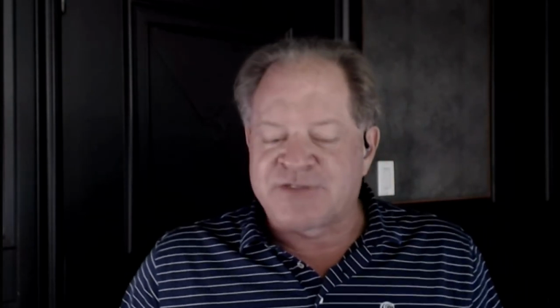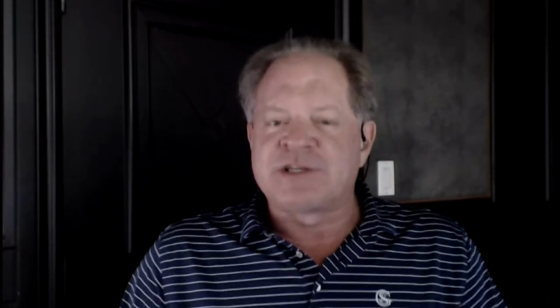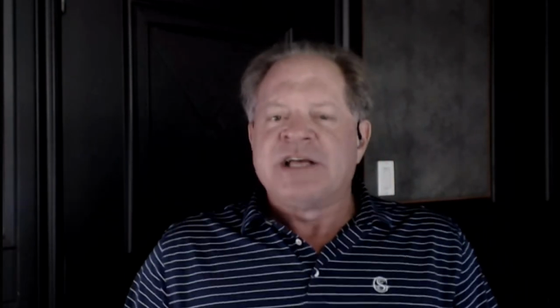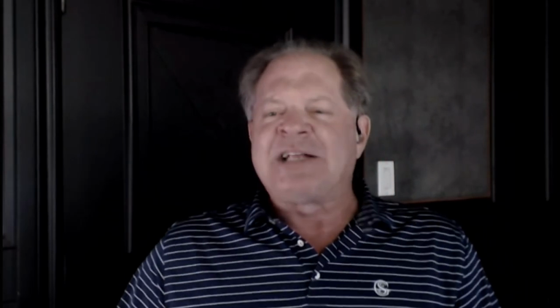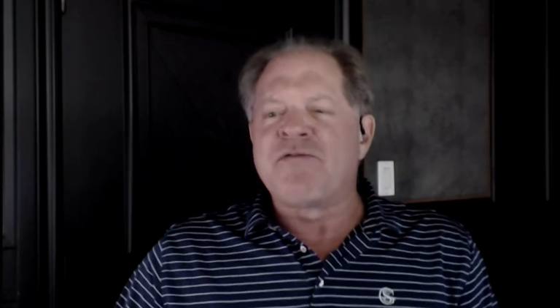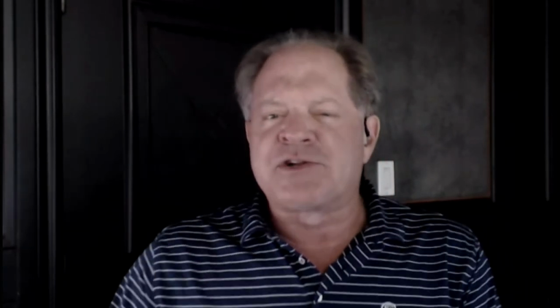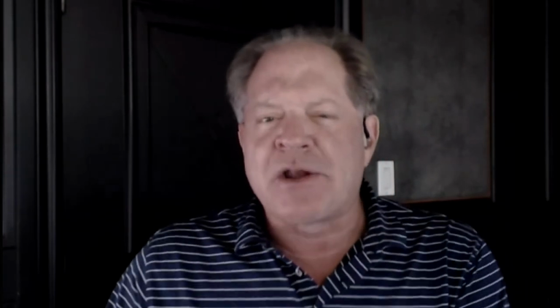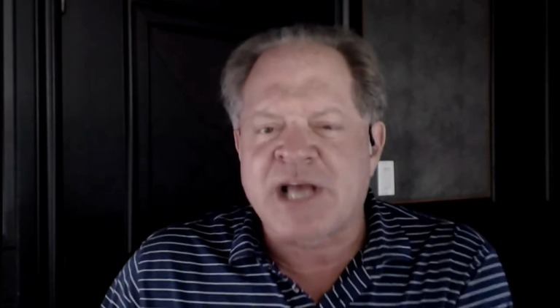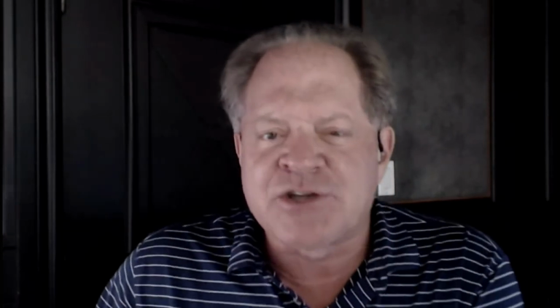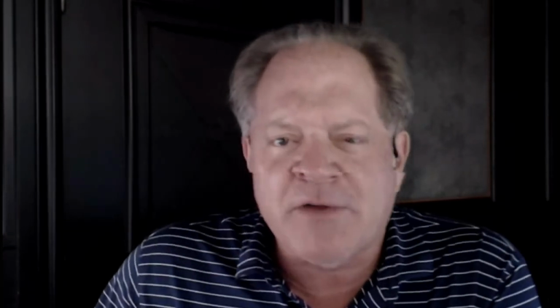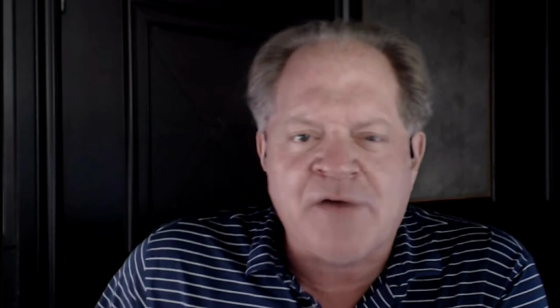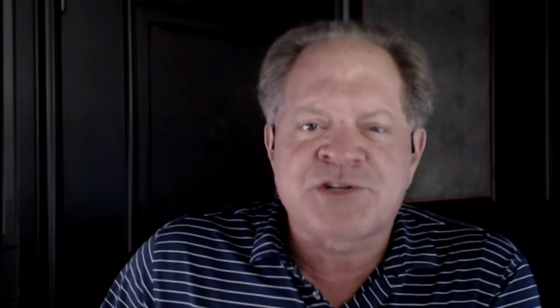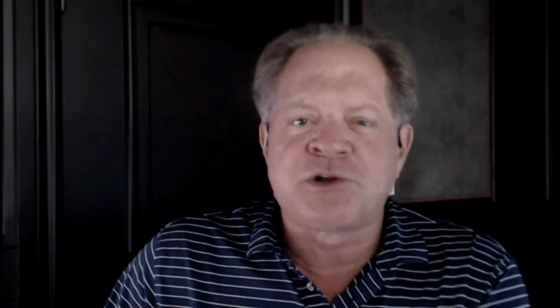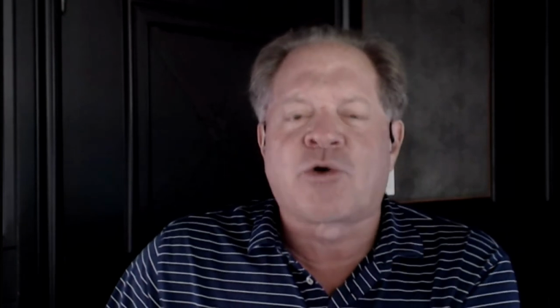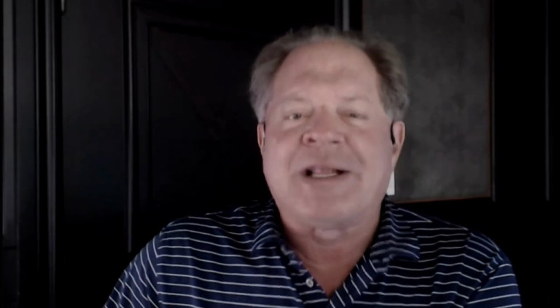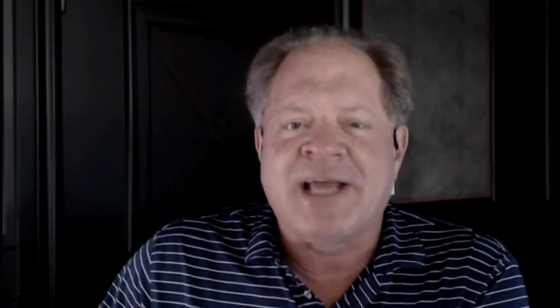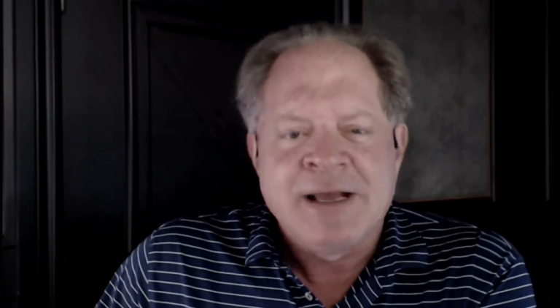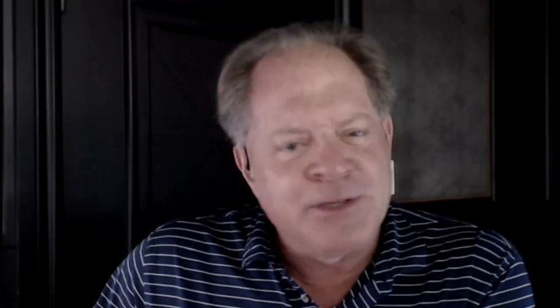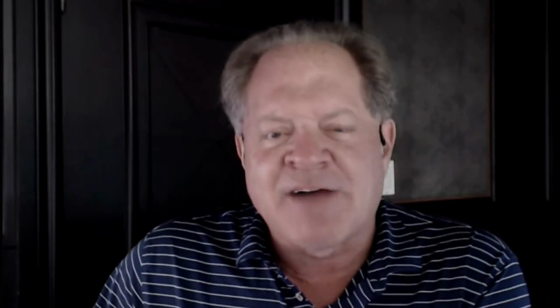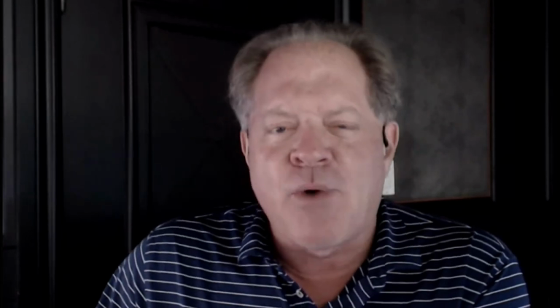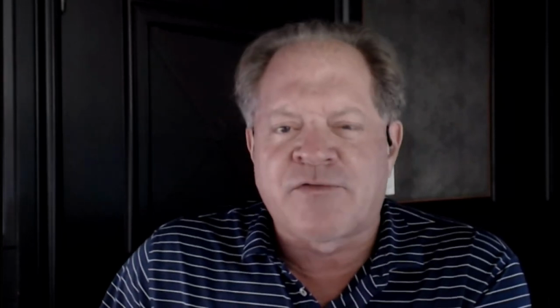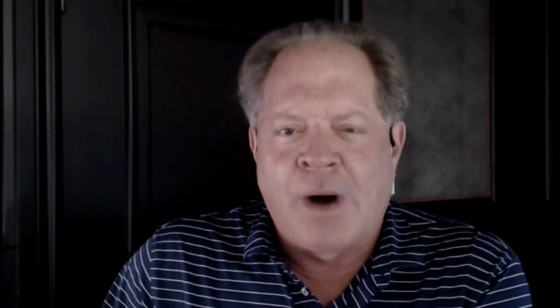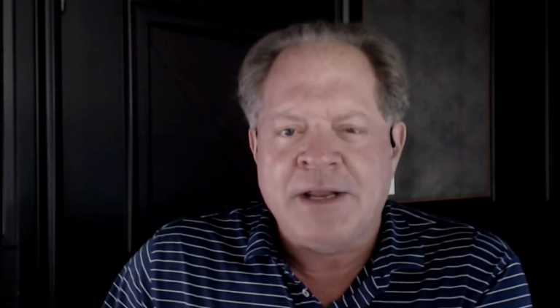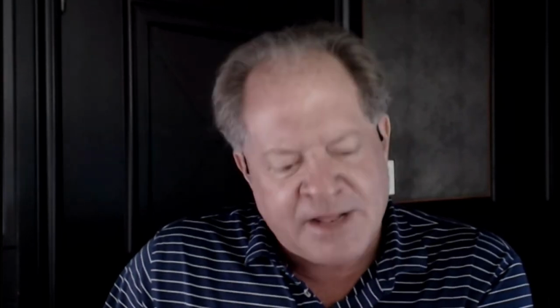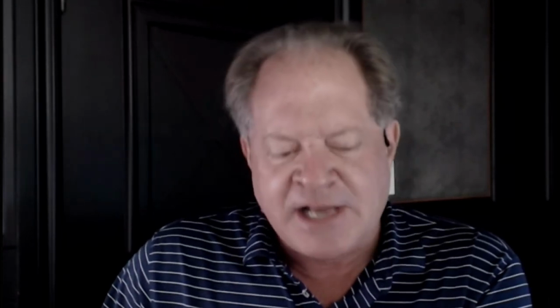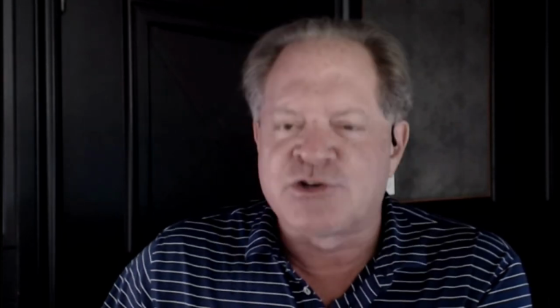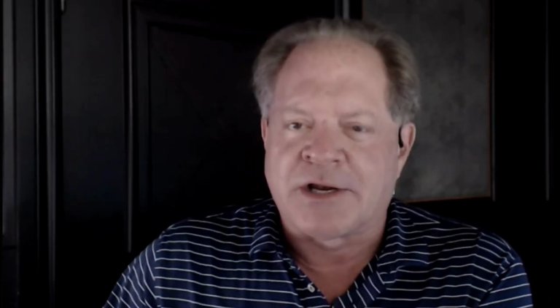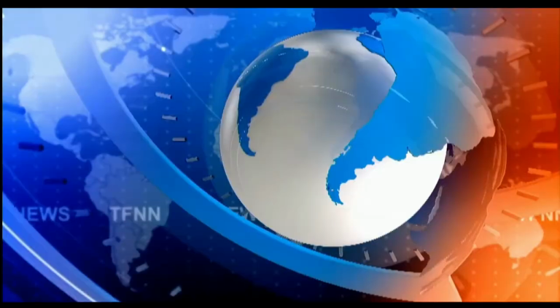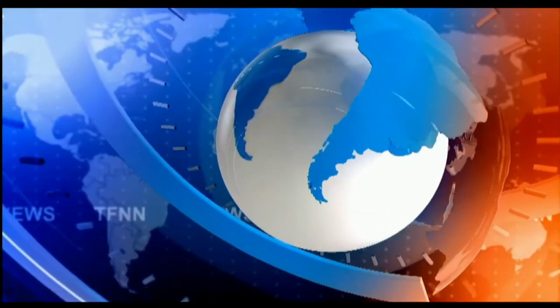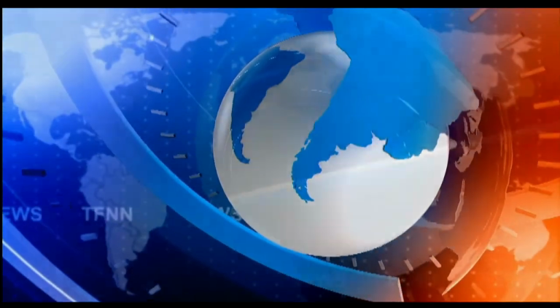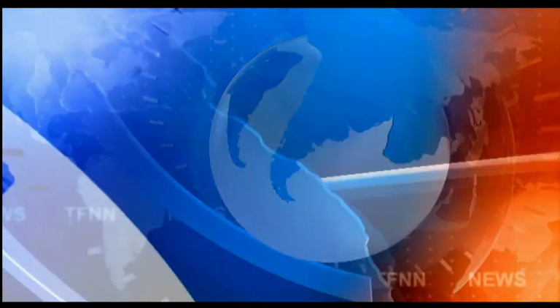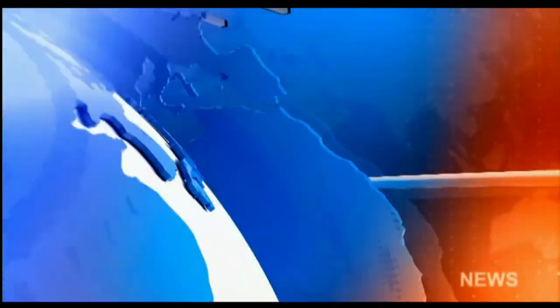Folks, stay tuned for the Trader's Edge Show. If you're out to start your Wednesday, please have a wonderful one, and thanks for joining us.